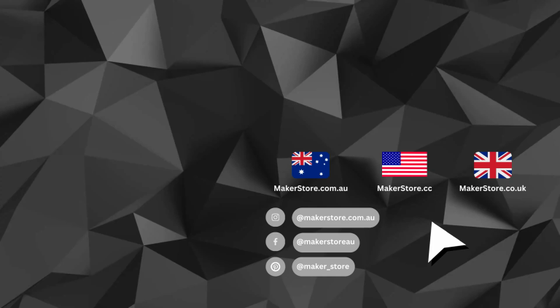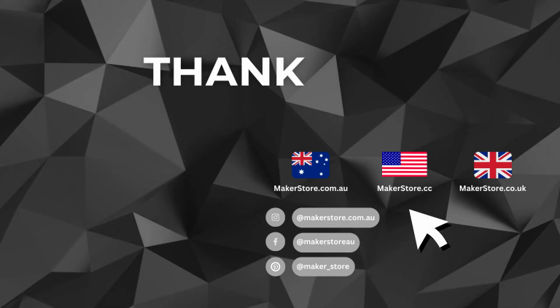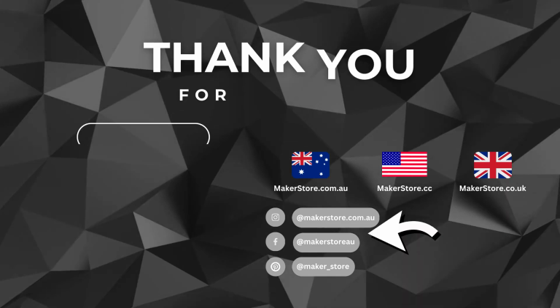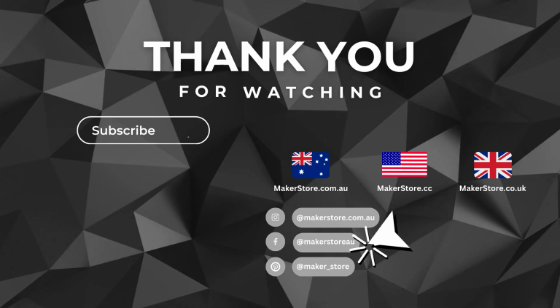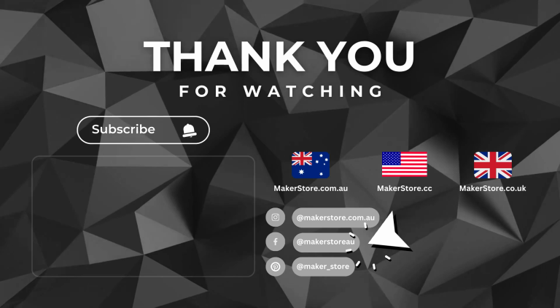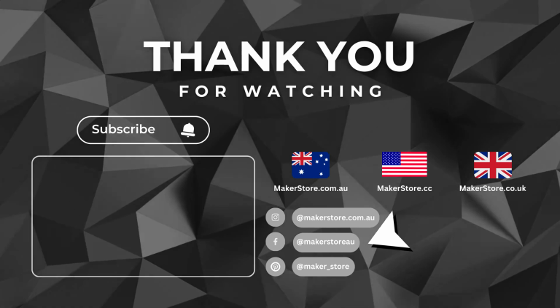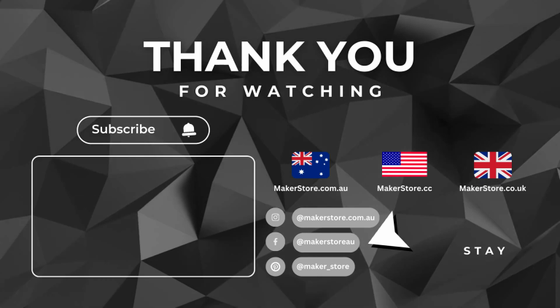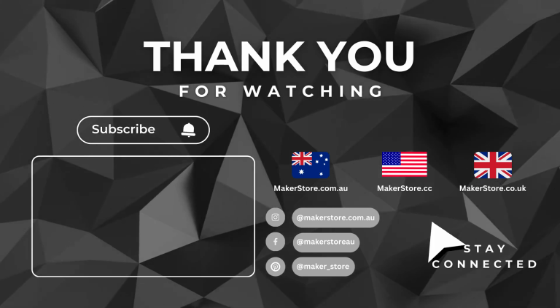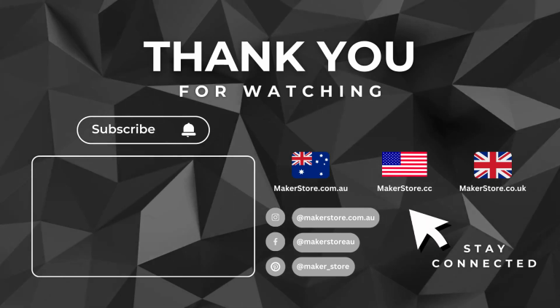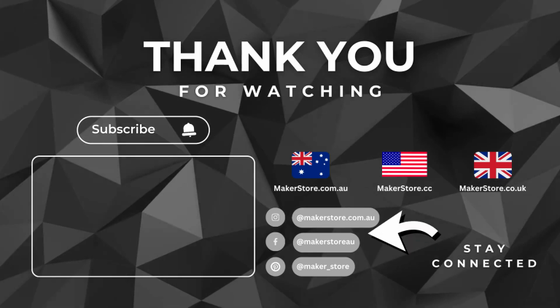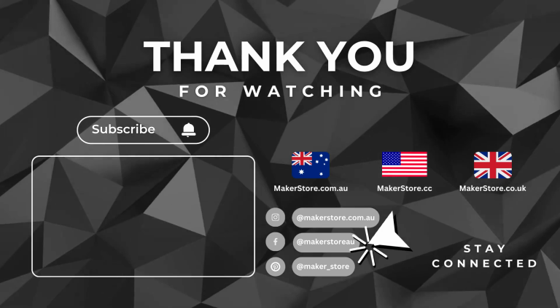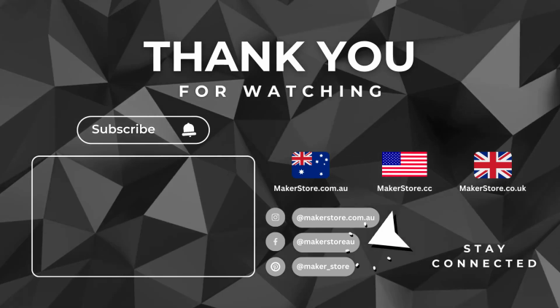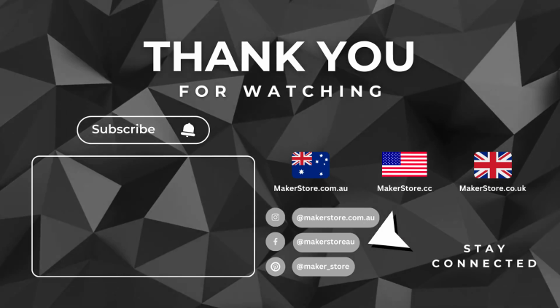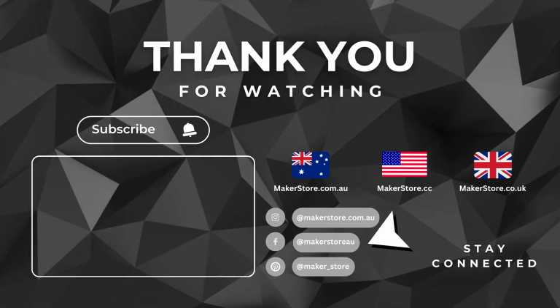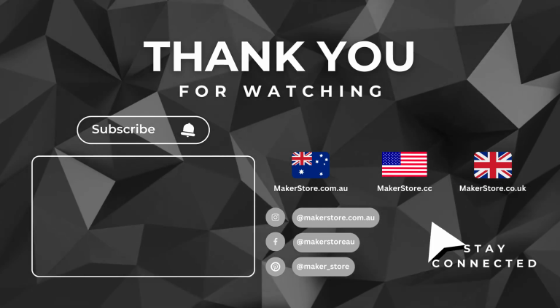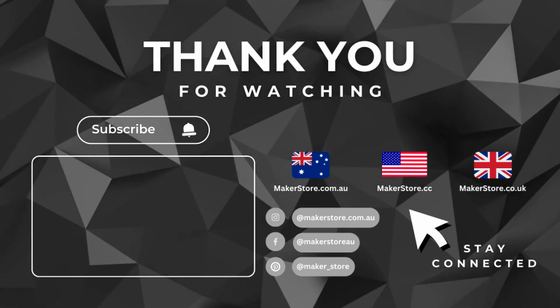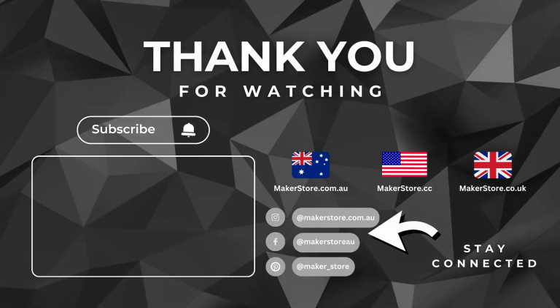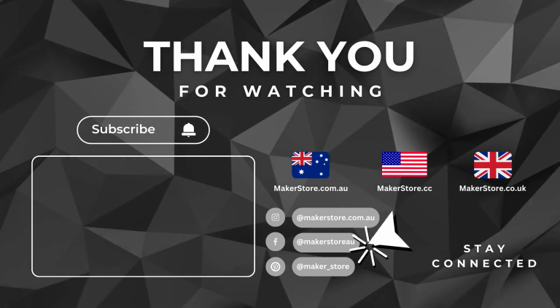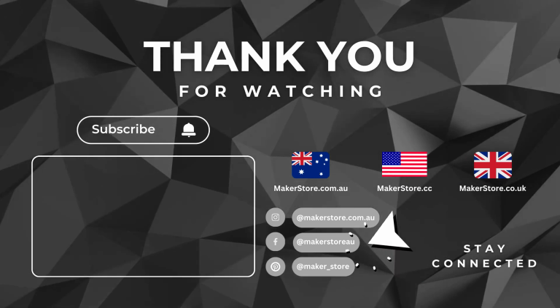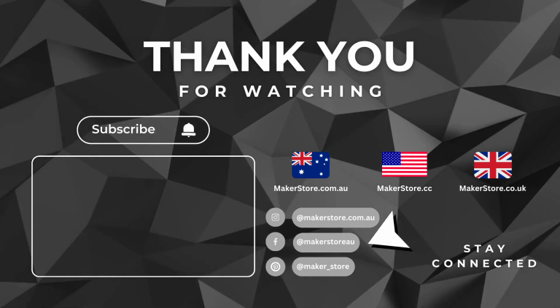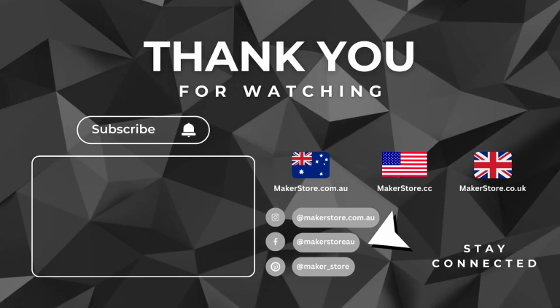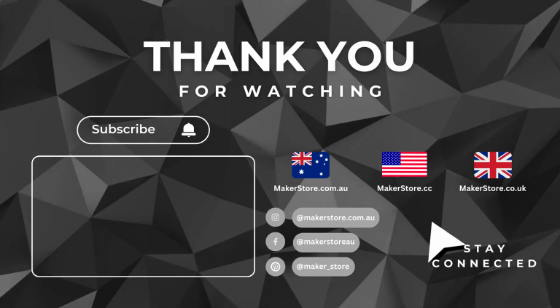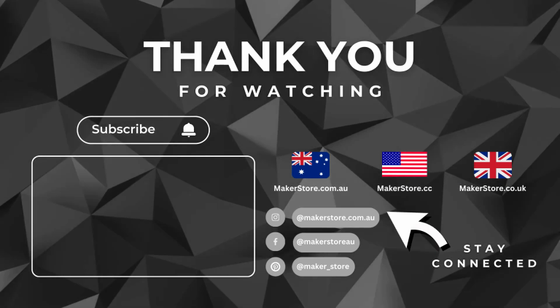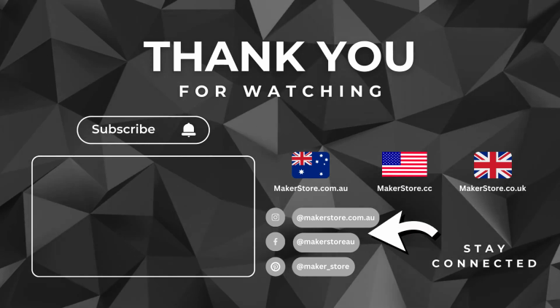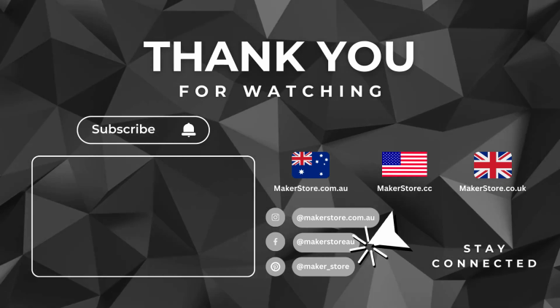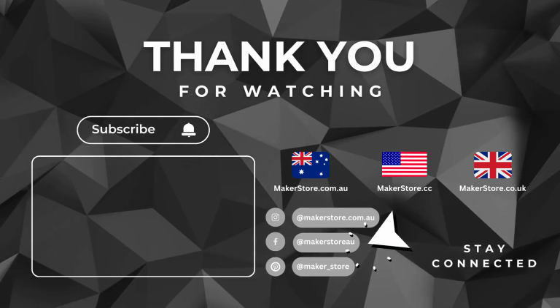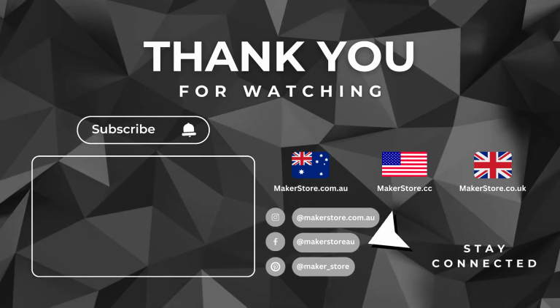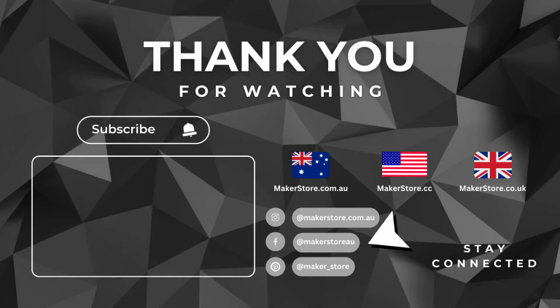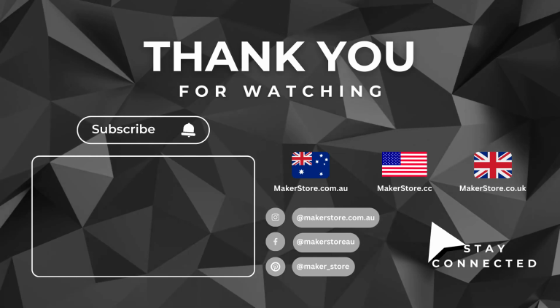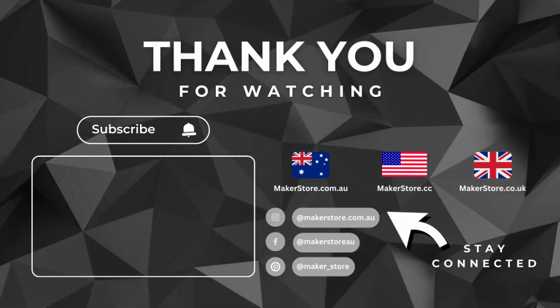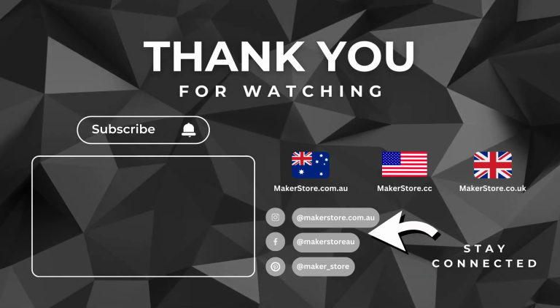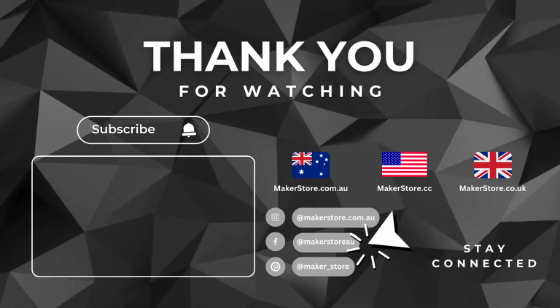Thank you for watching. We hope you found this video helpful. Don't forget to like and subscribe to stay up to date on all our new videos.